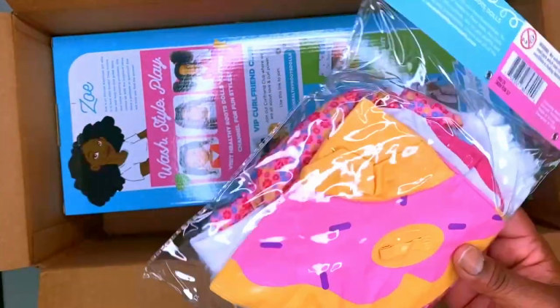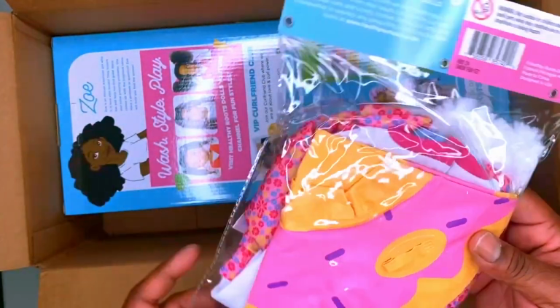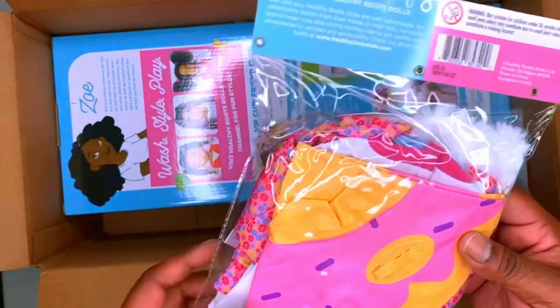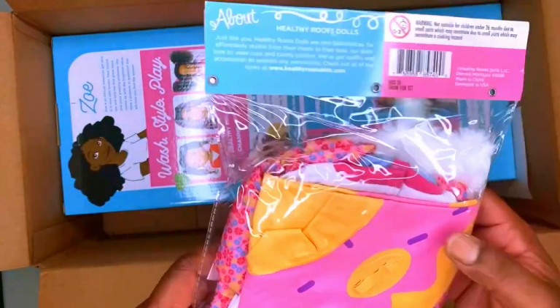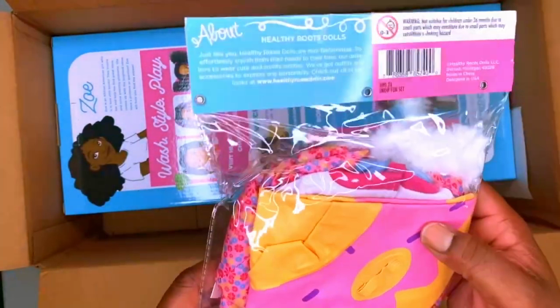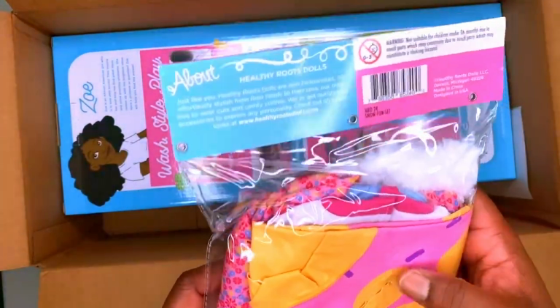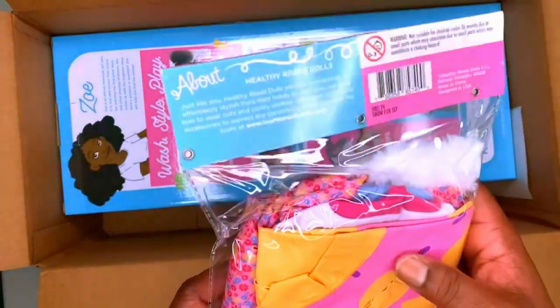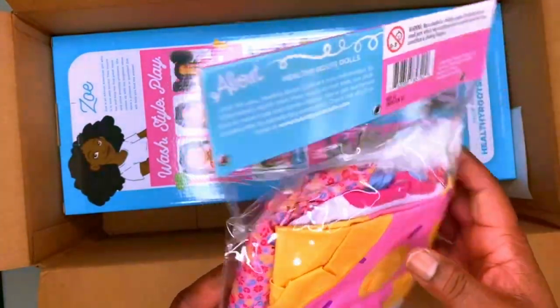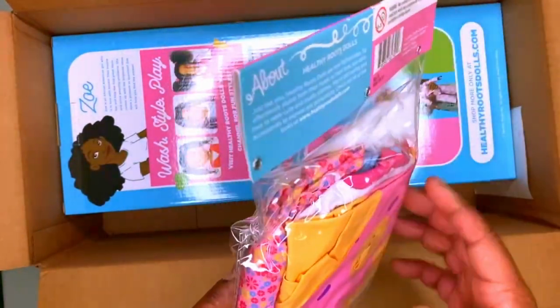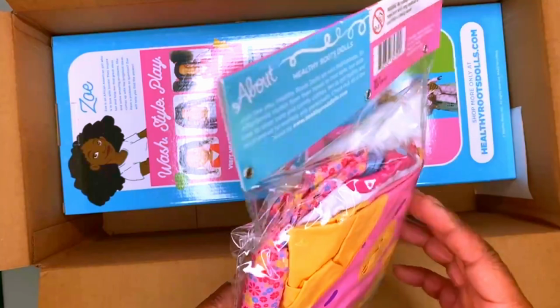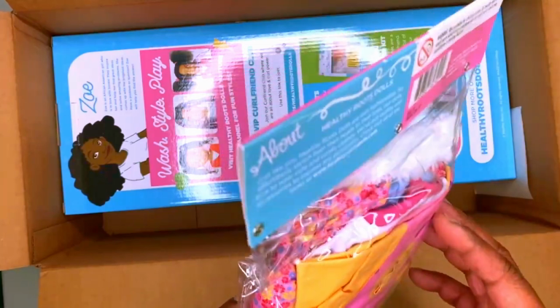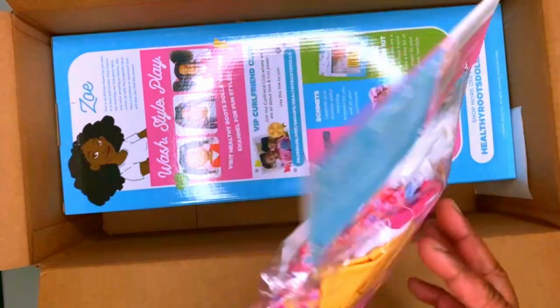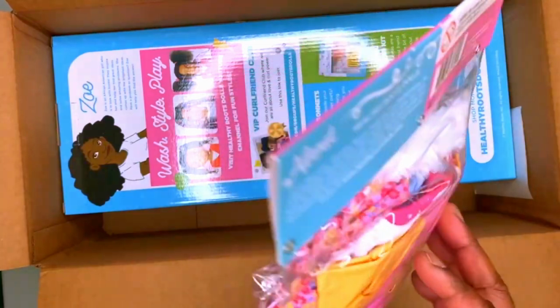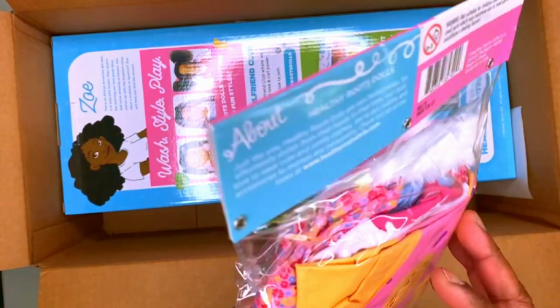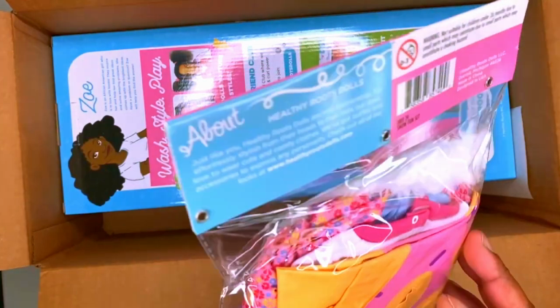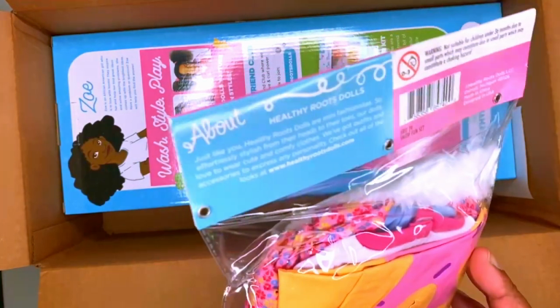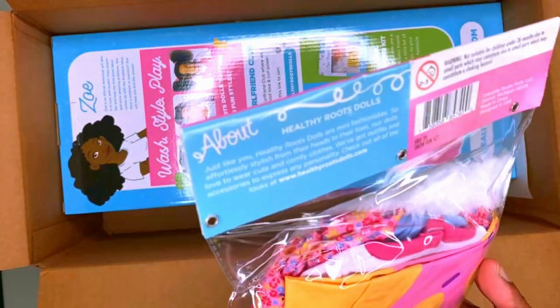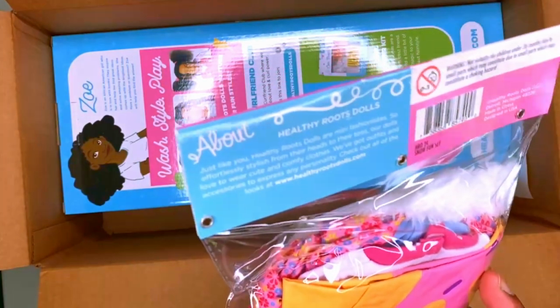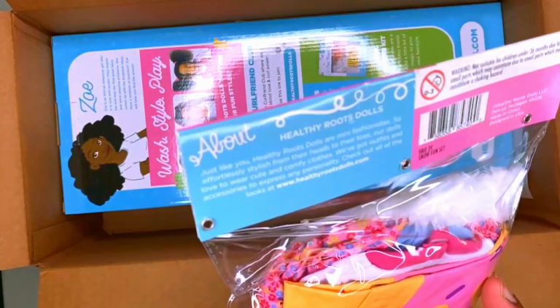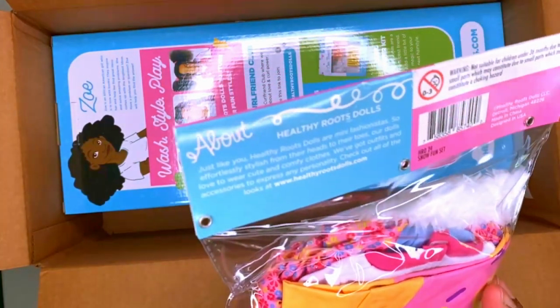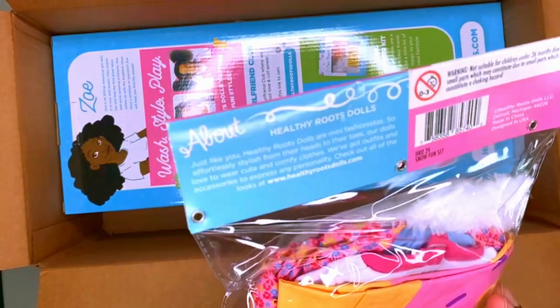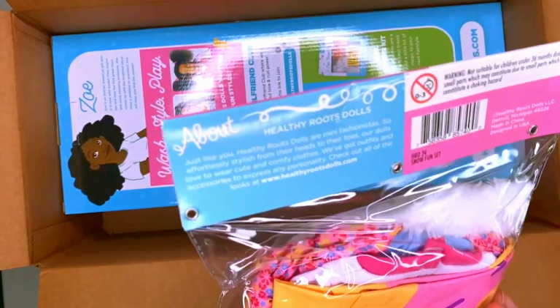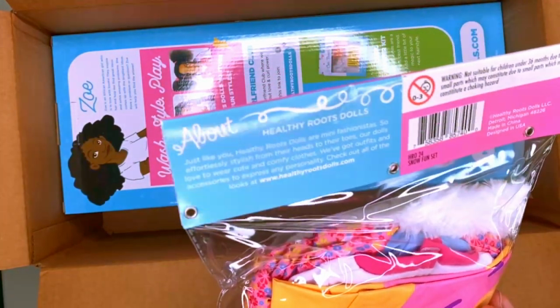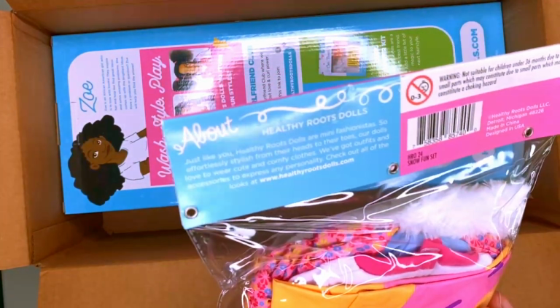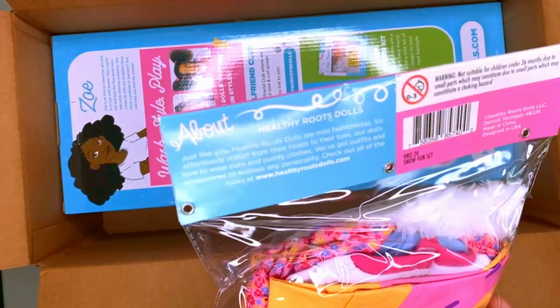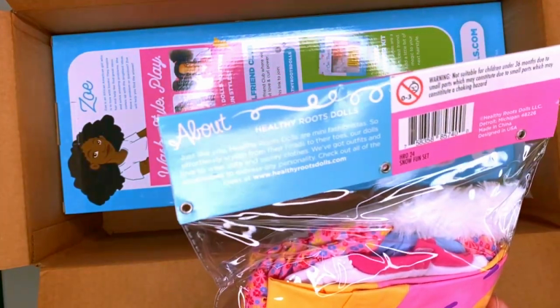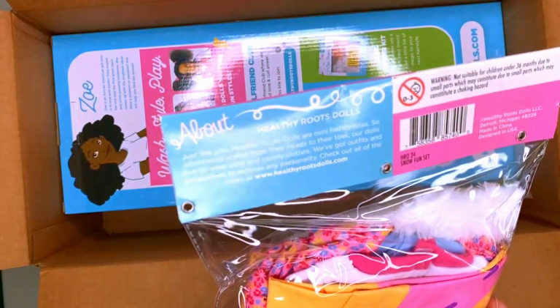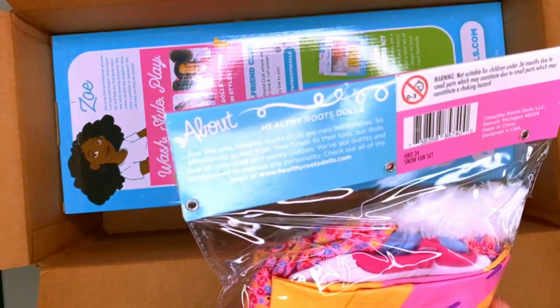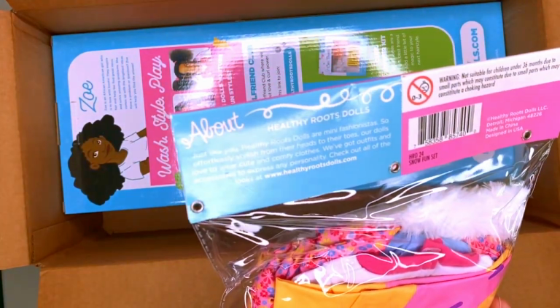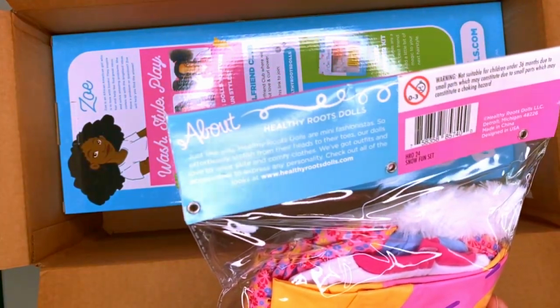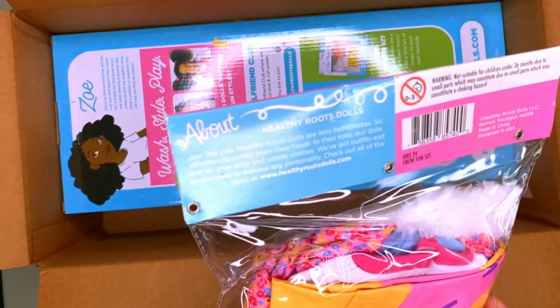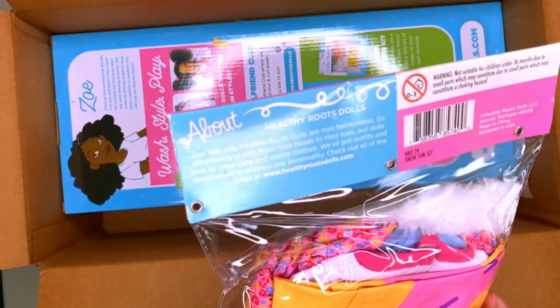And then we got pink with purple on this, and this is the Snow Fun set.